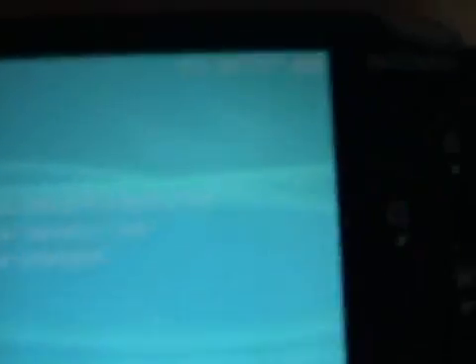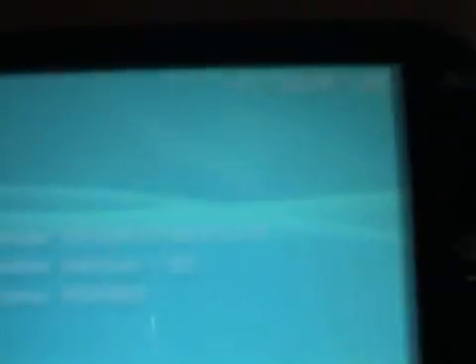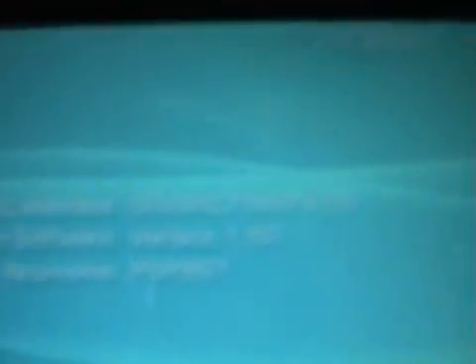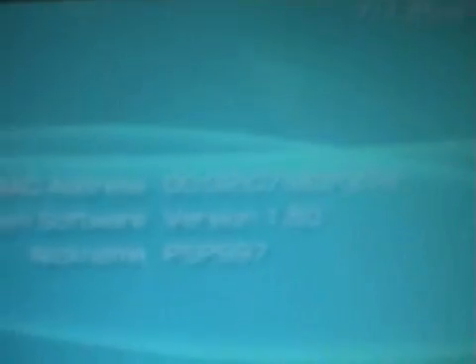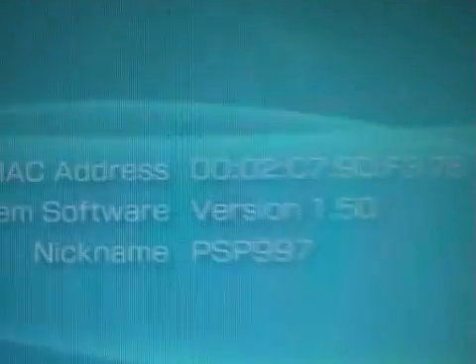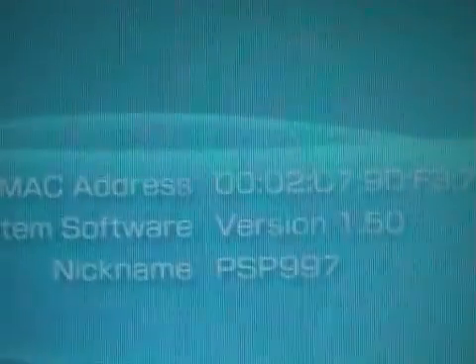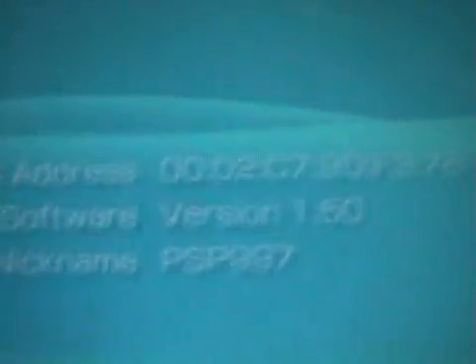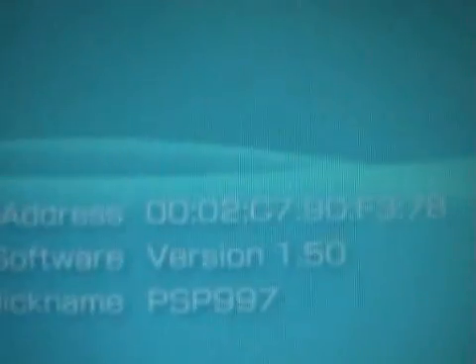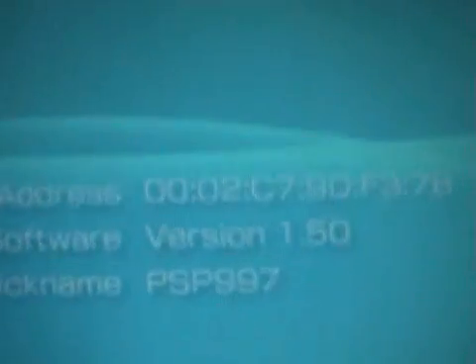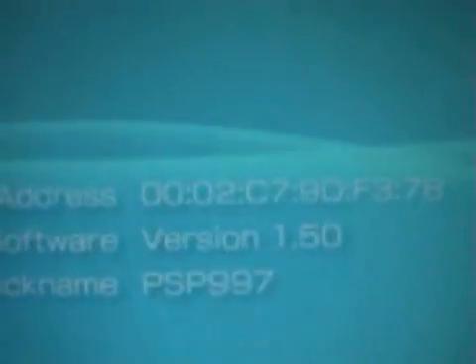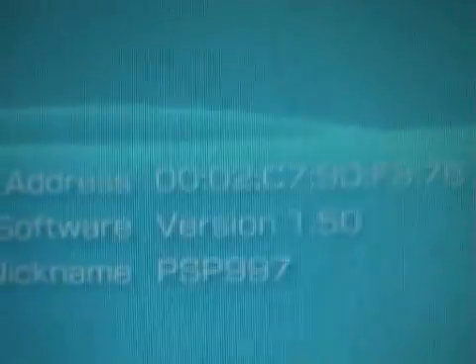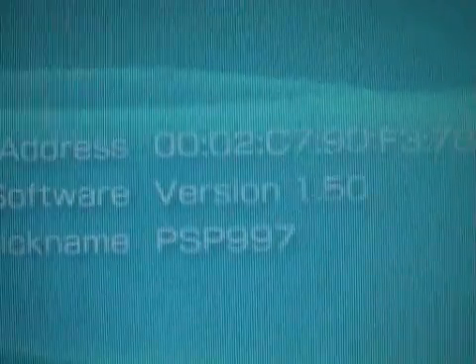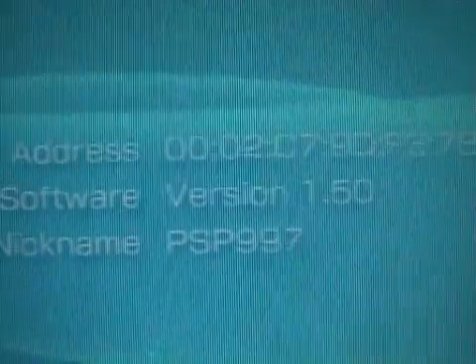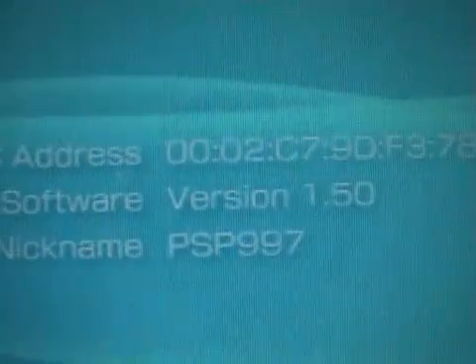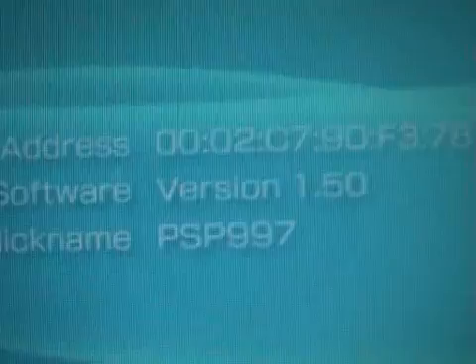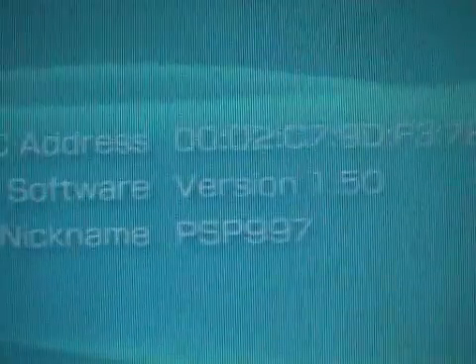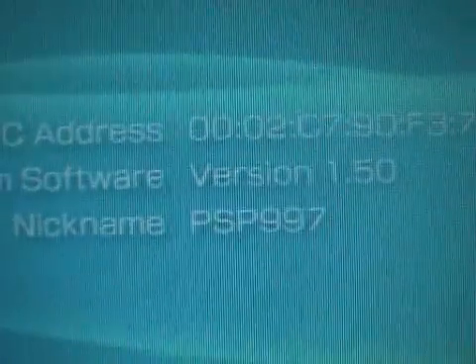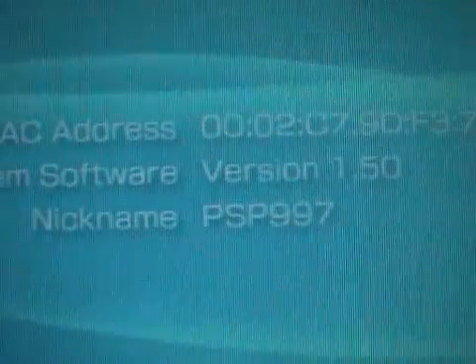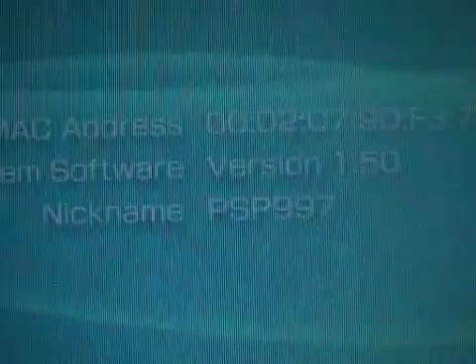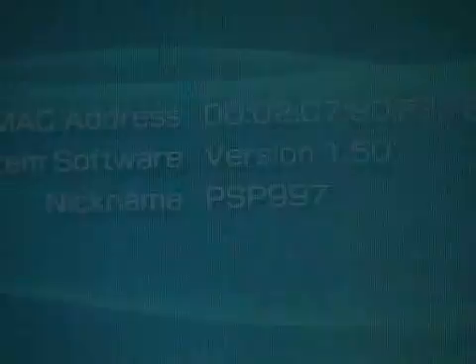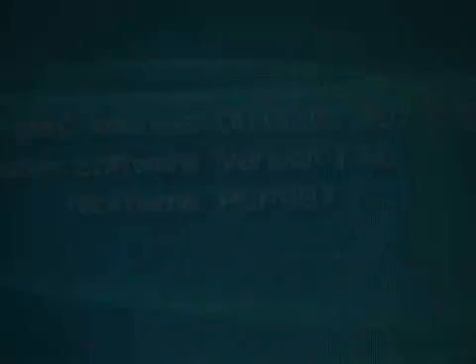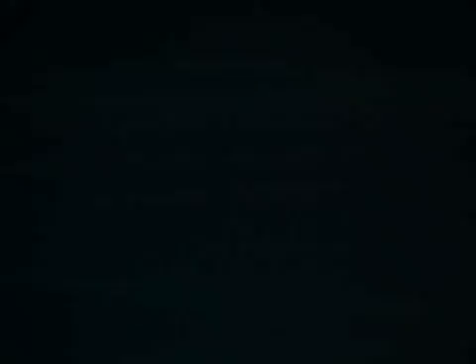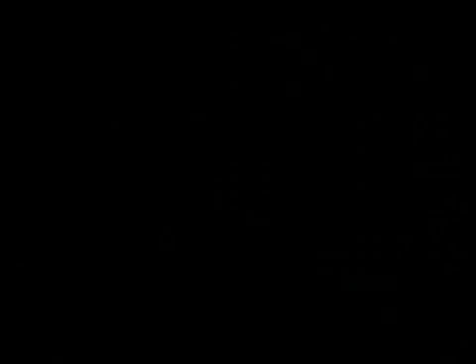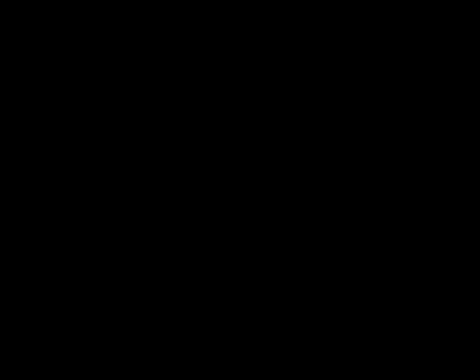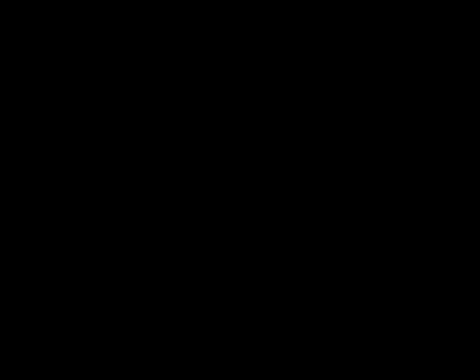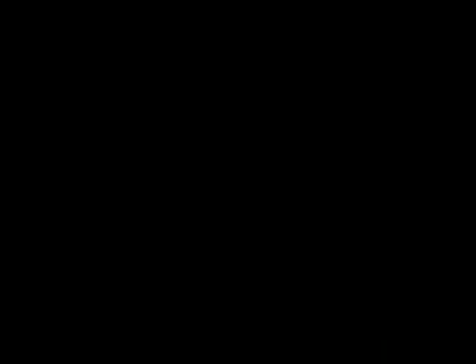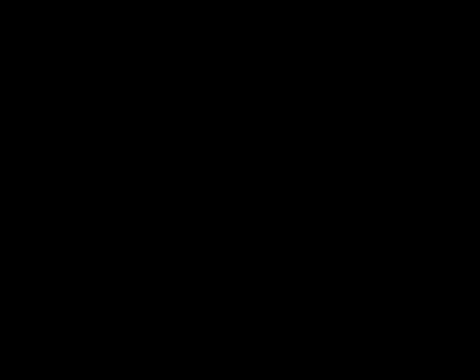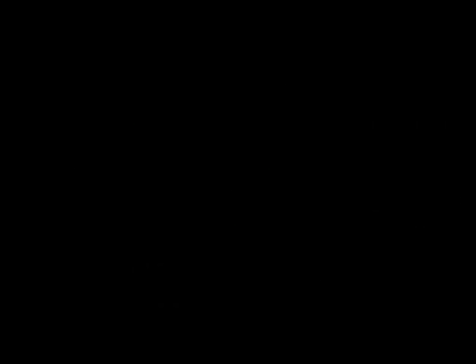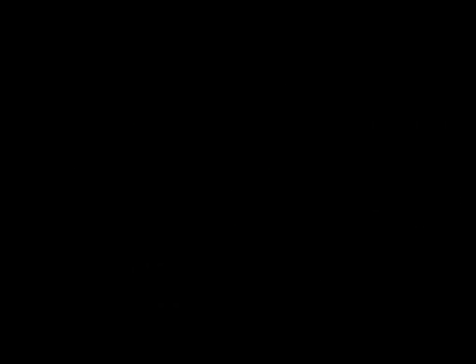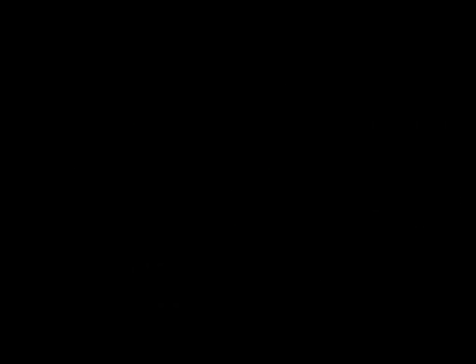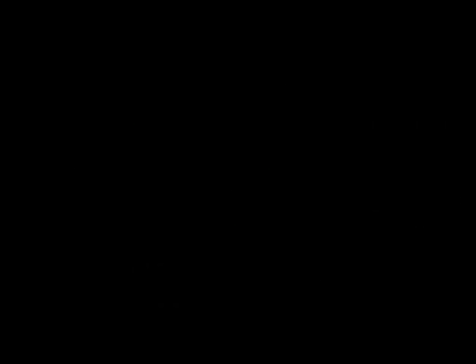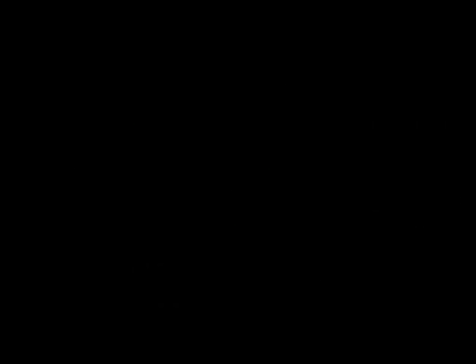Oh sweet, it works! There we go — on version 1.5. Nice one. Thank you.